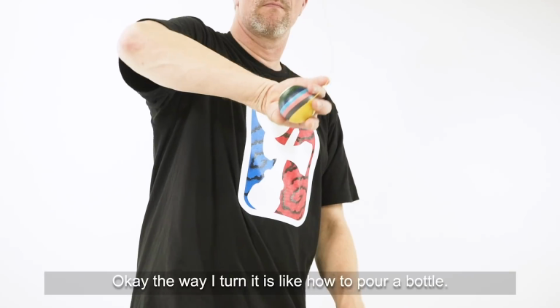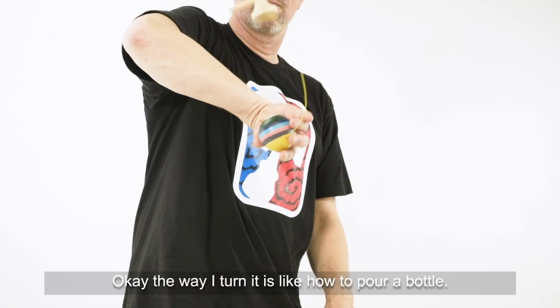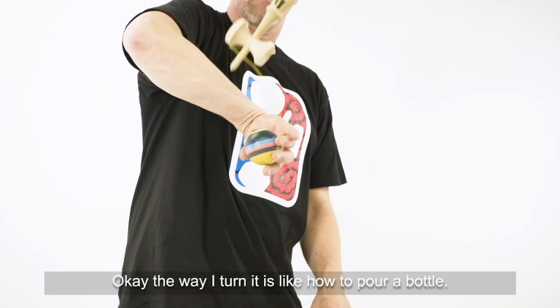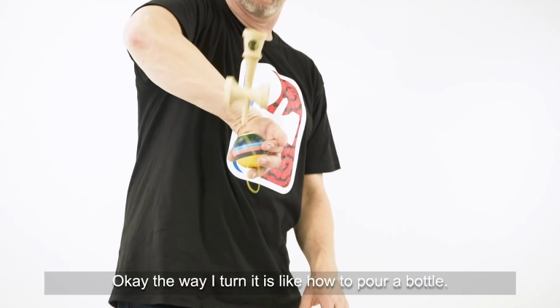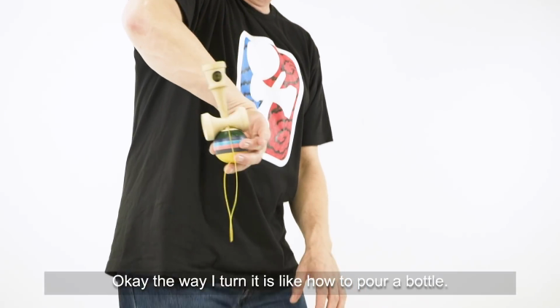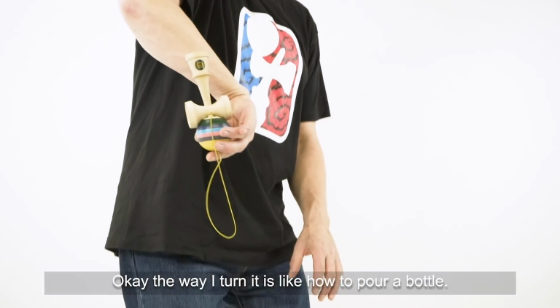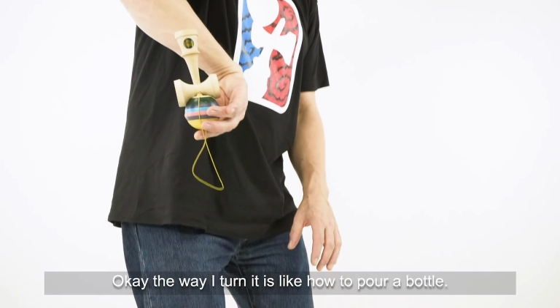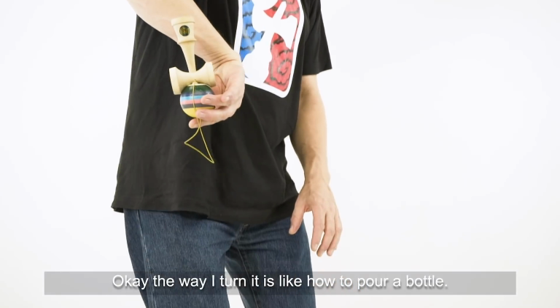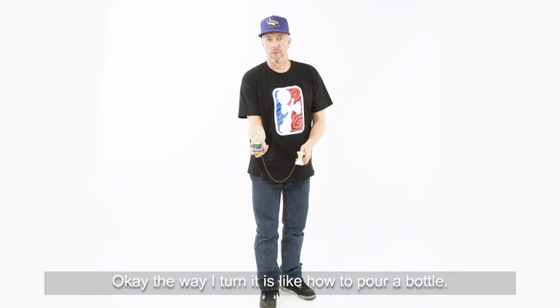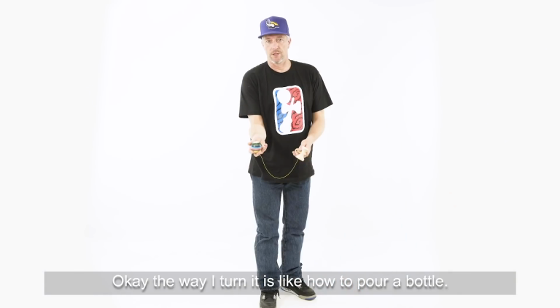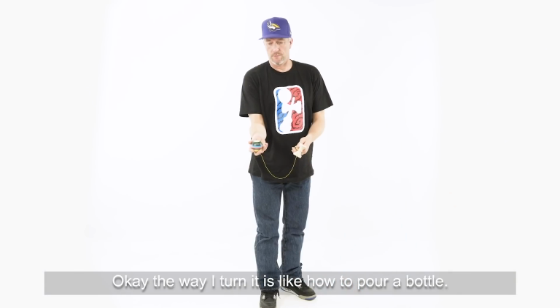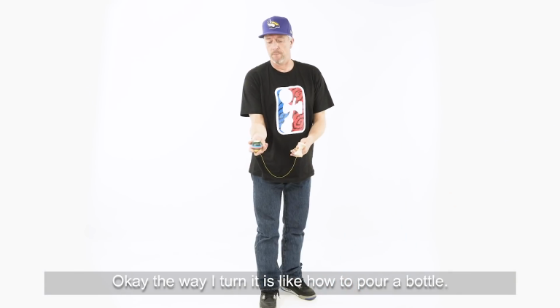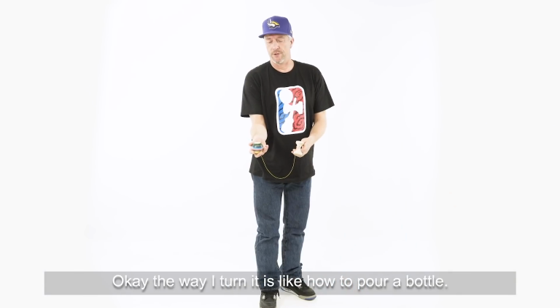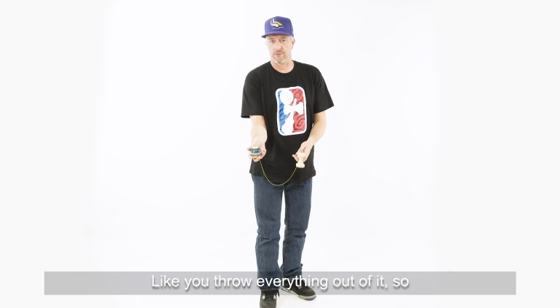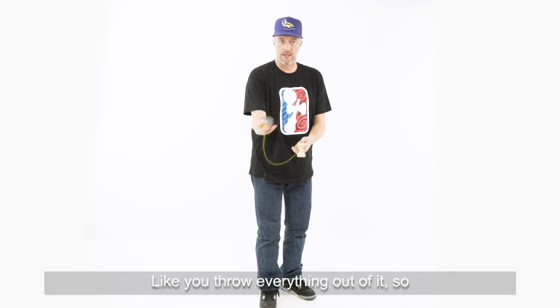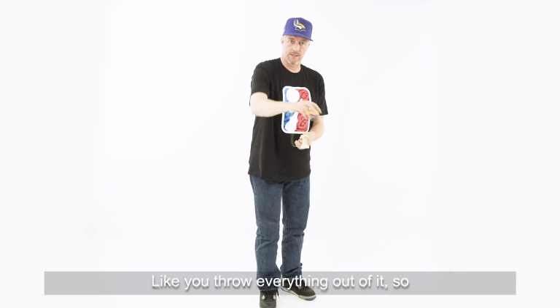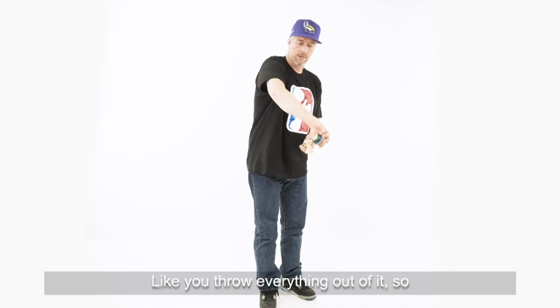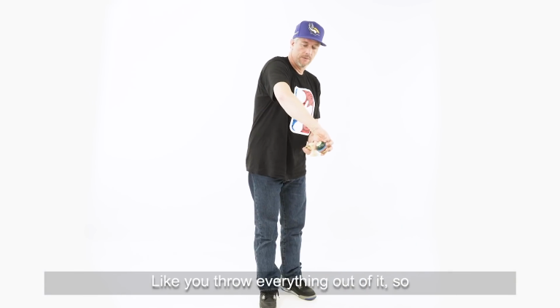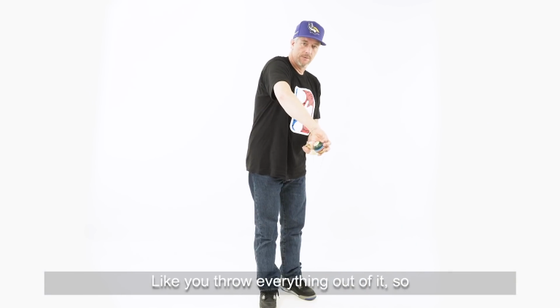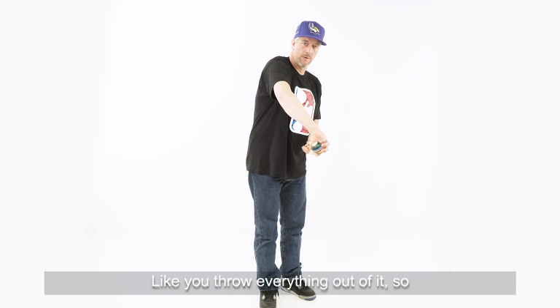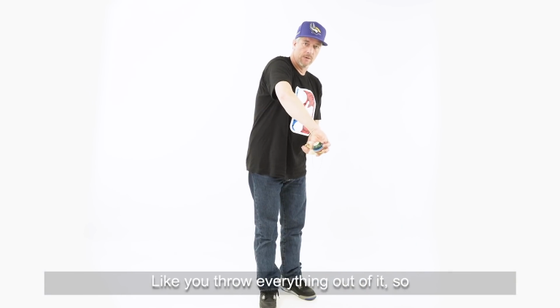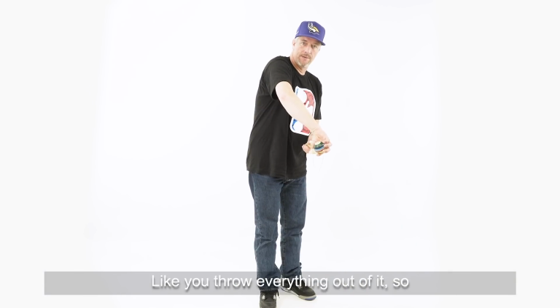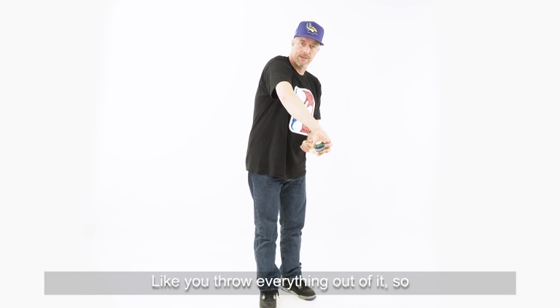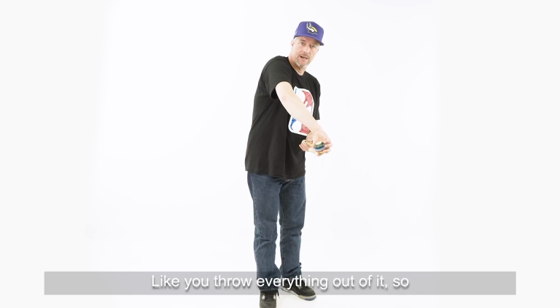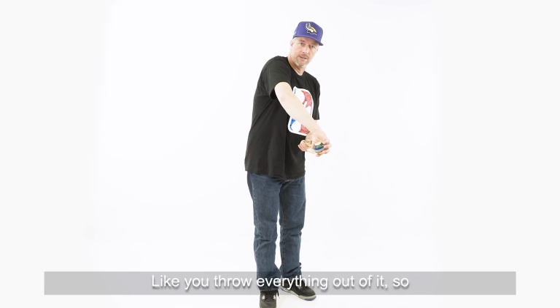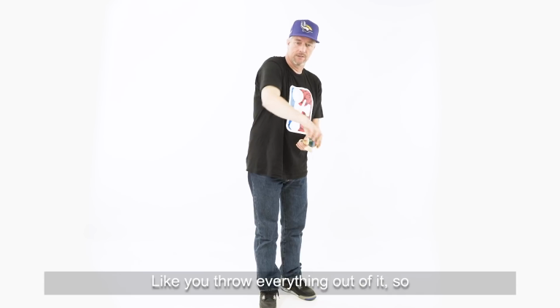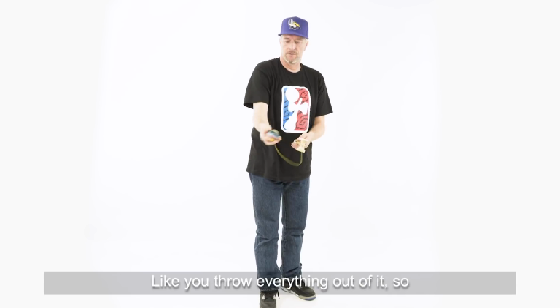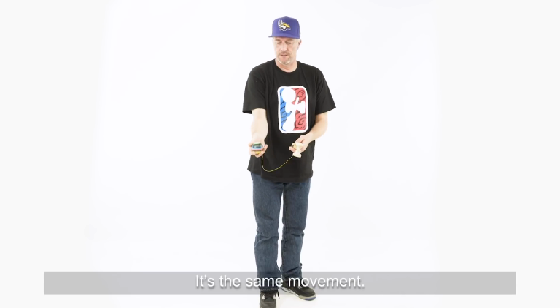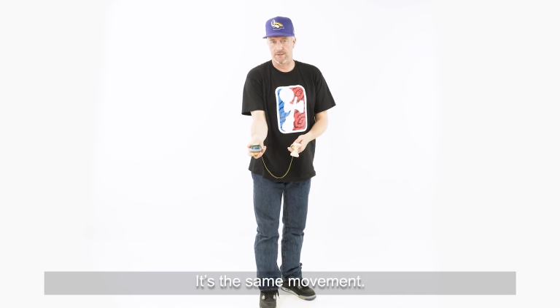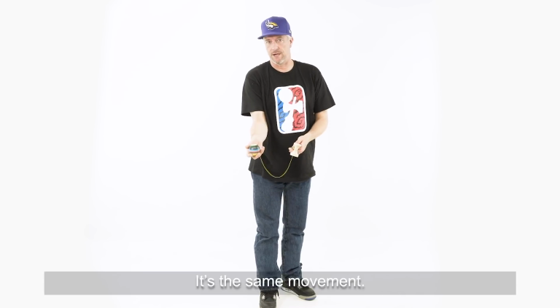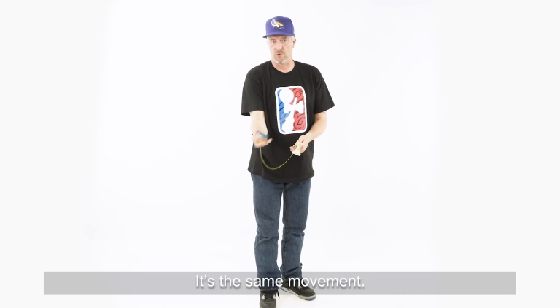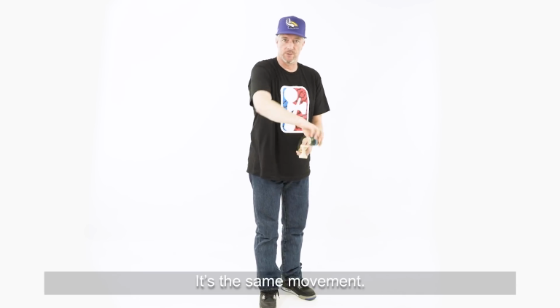The way I turn it is like how to pour a bottle — like you throw everything out of it. It's the same movement.